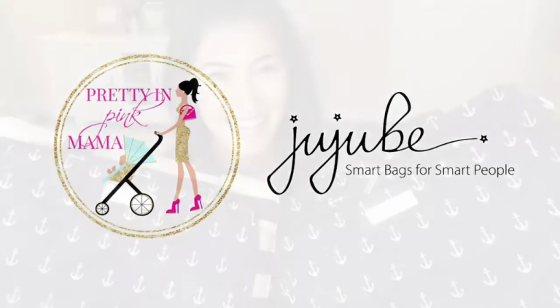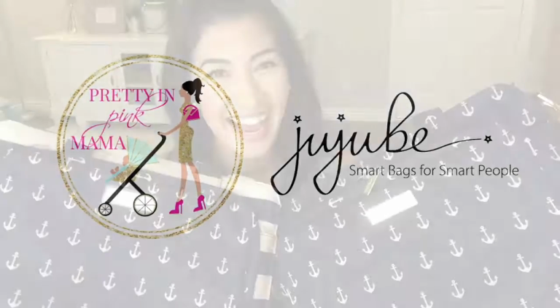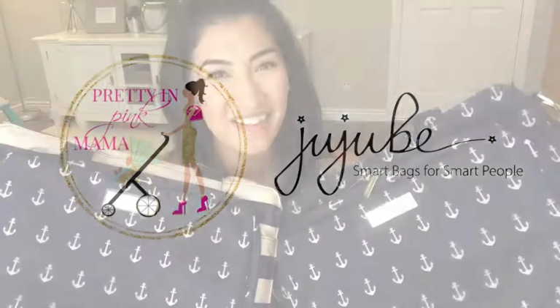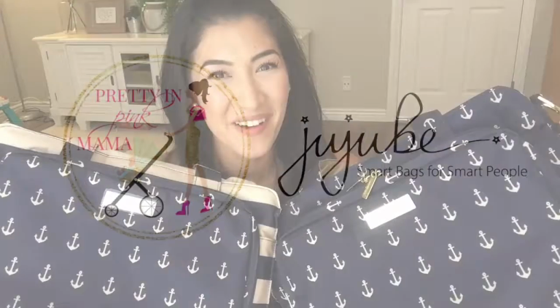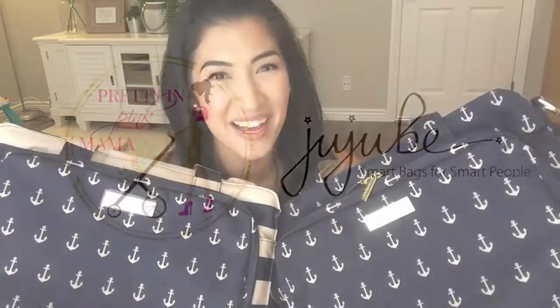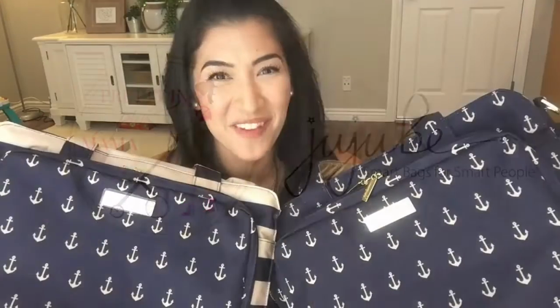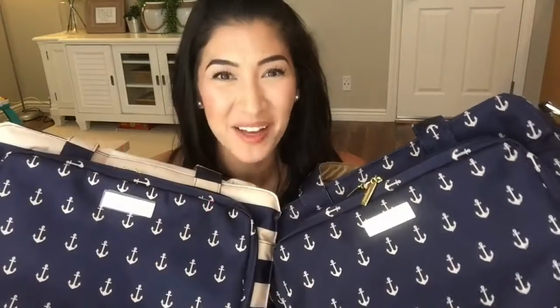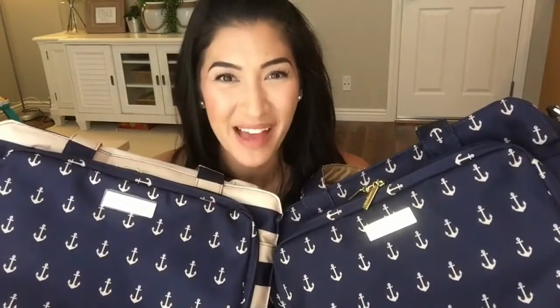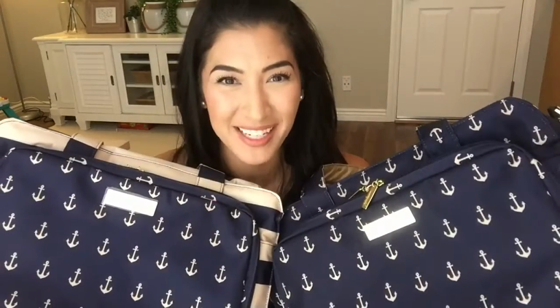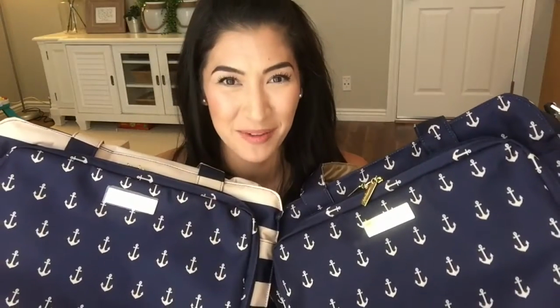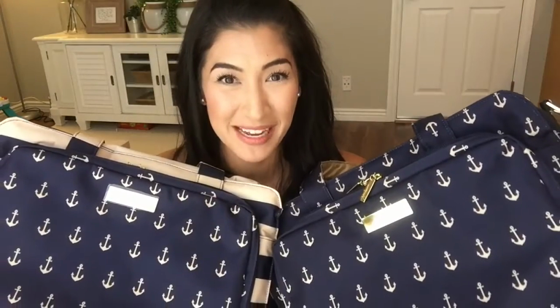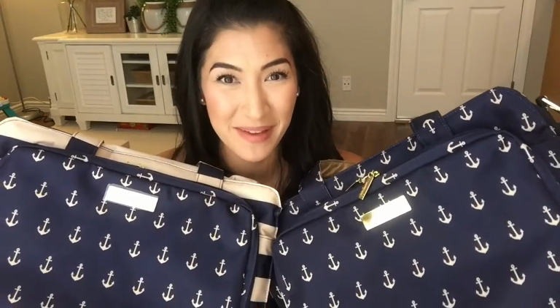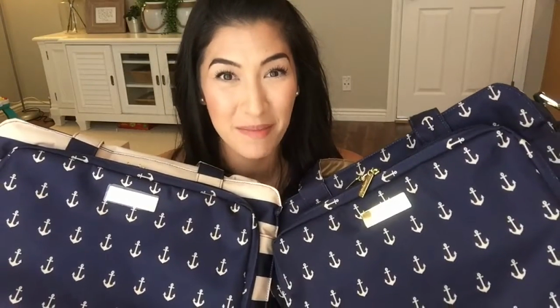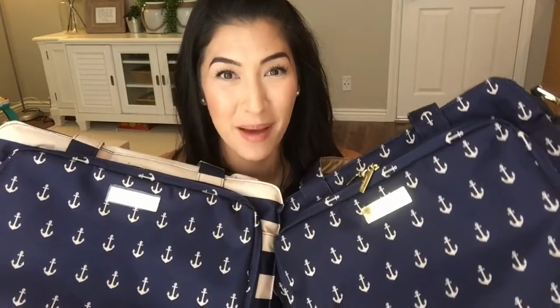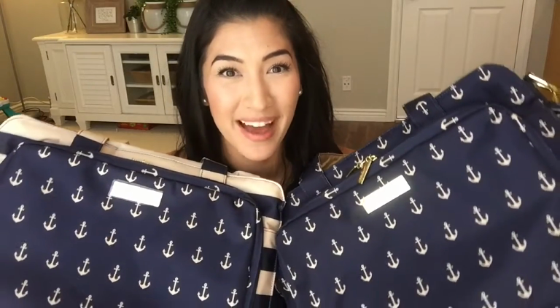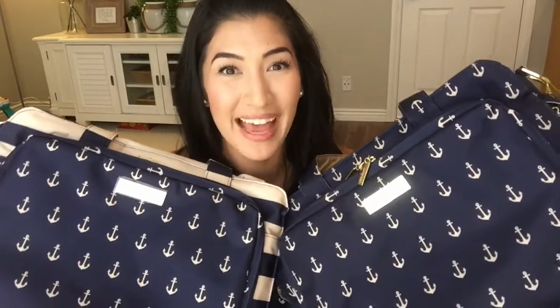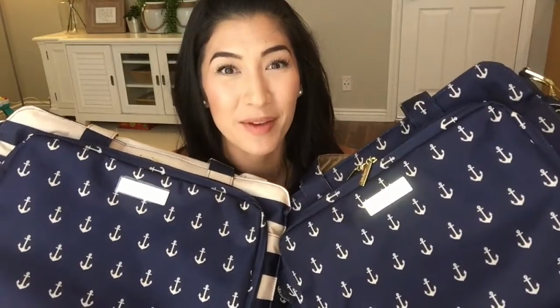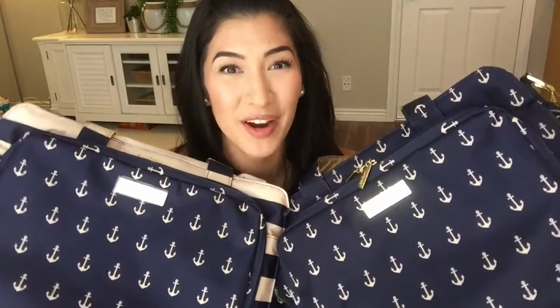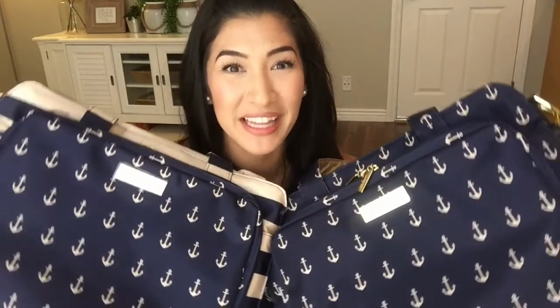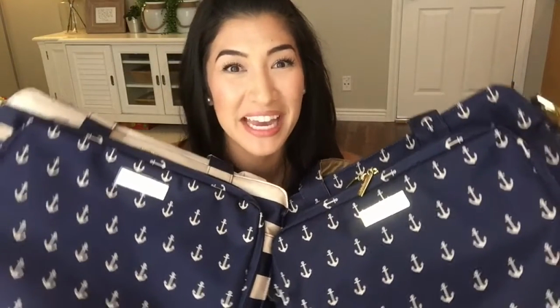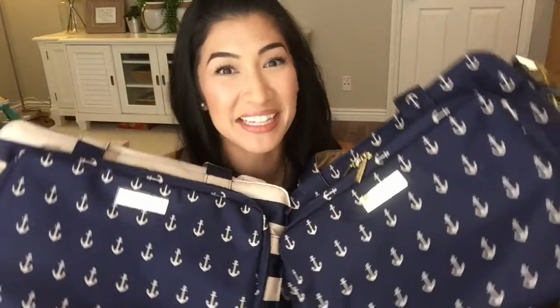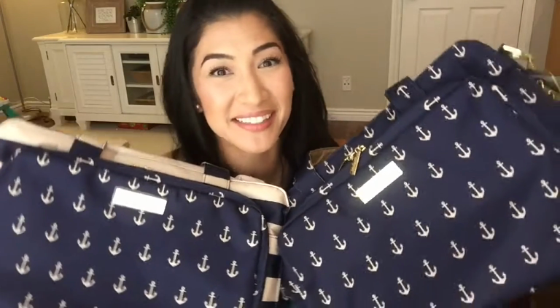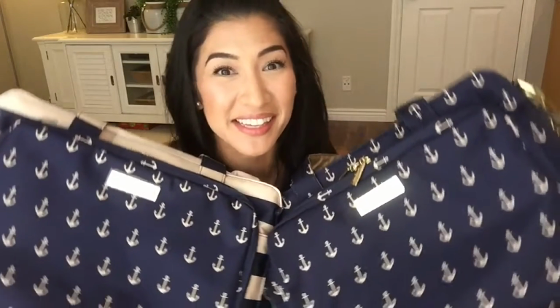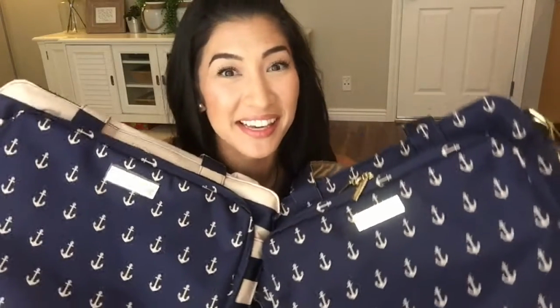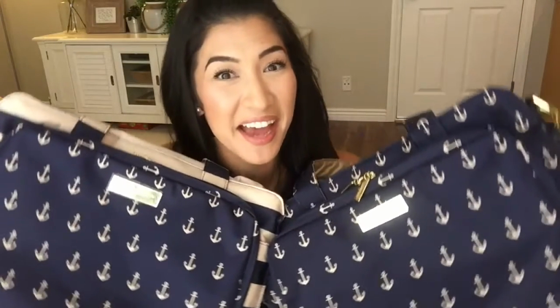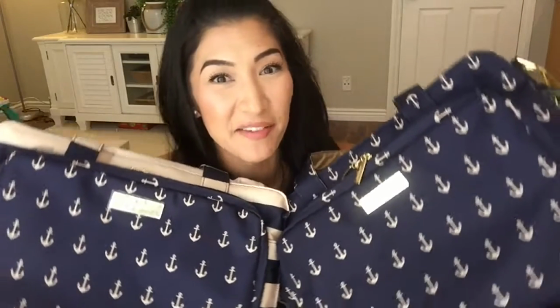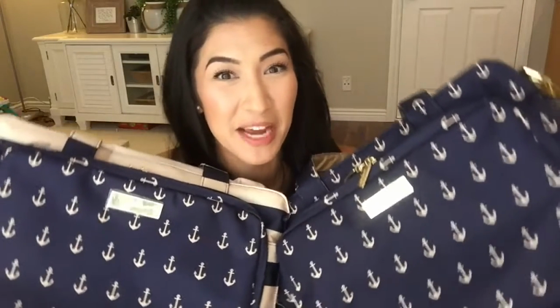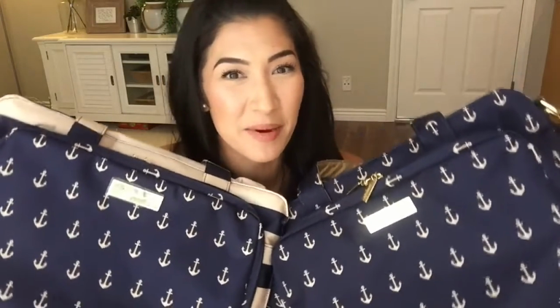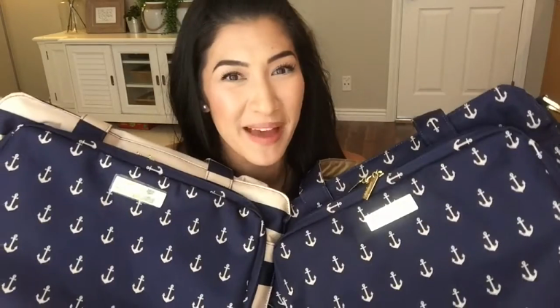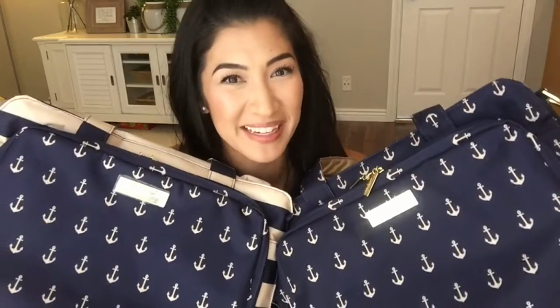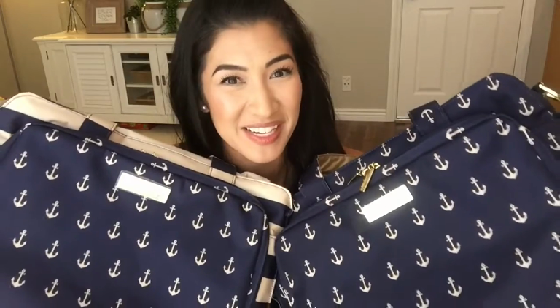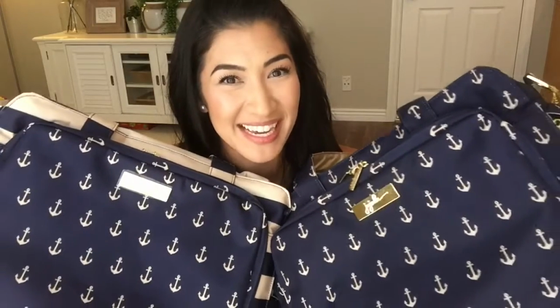Hi everyone! Welcome back to Pretty in Pink Mama. I am currently in a sea of diaper bag goodness.